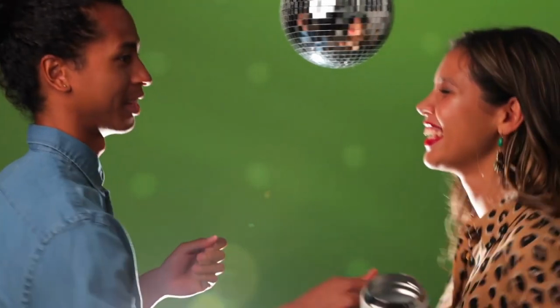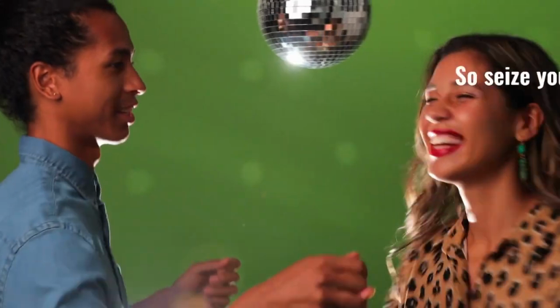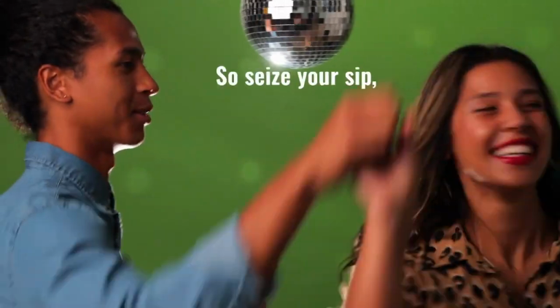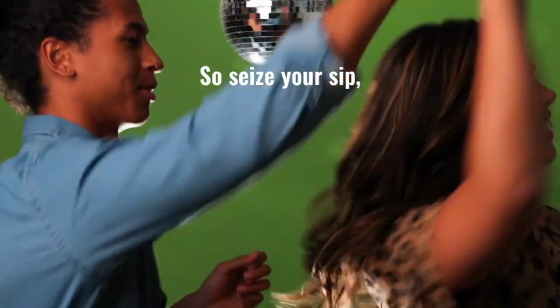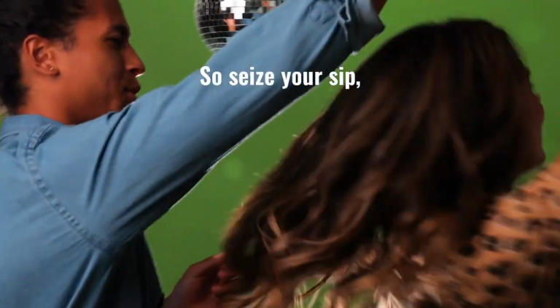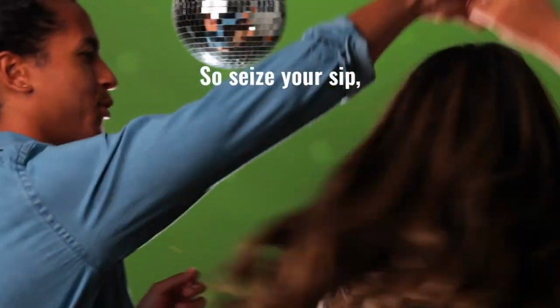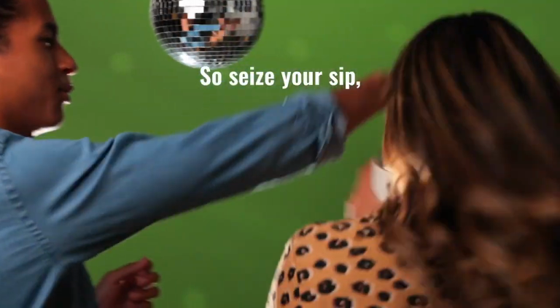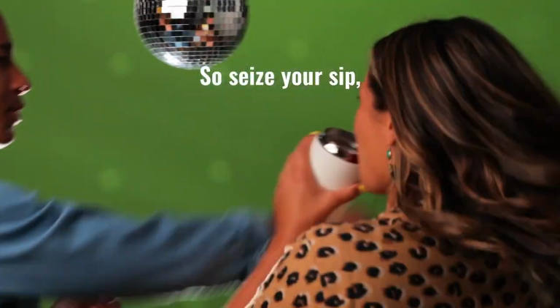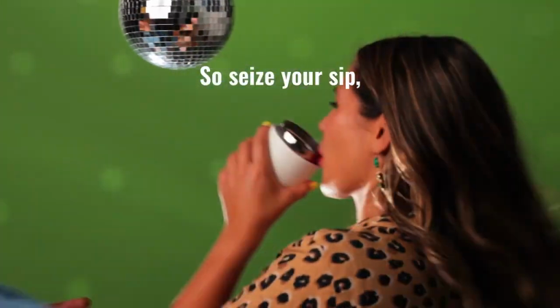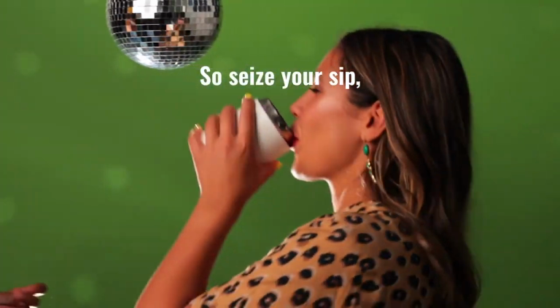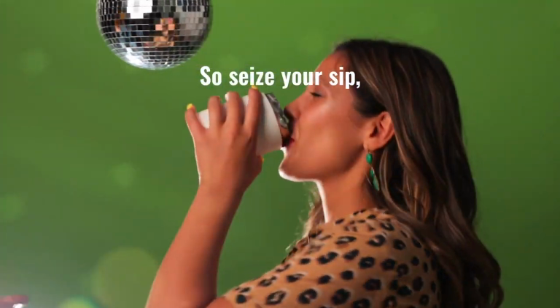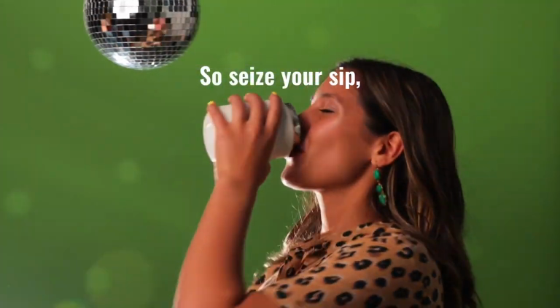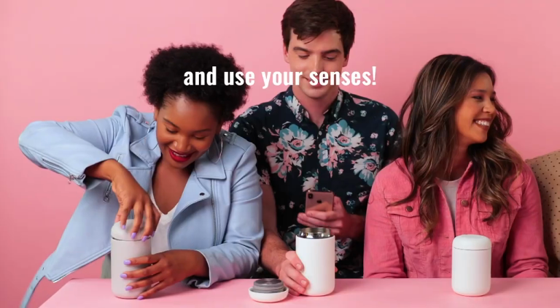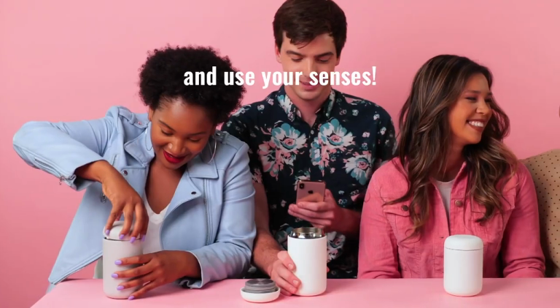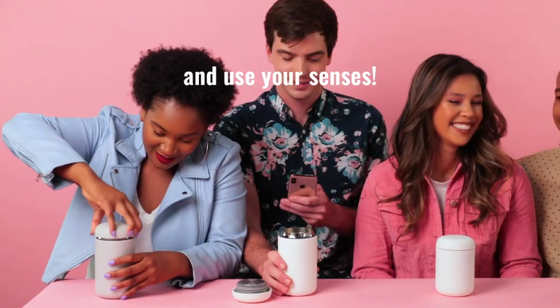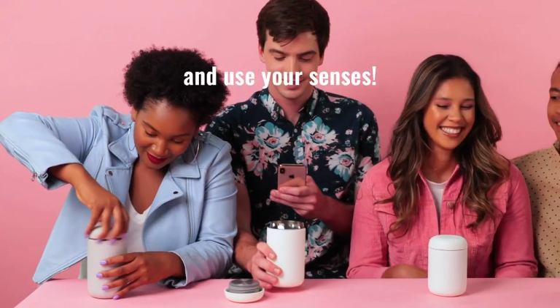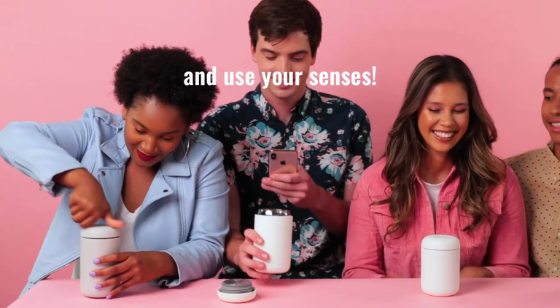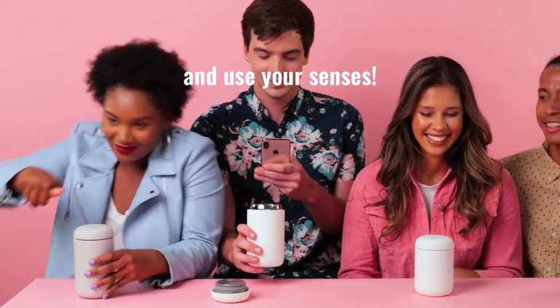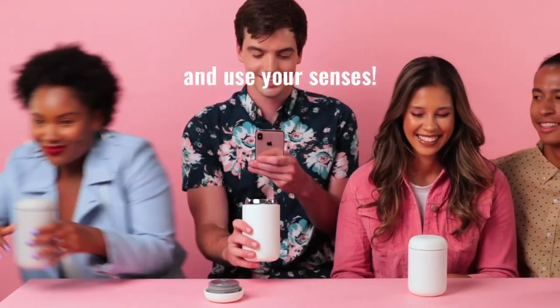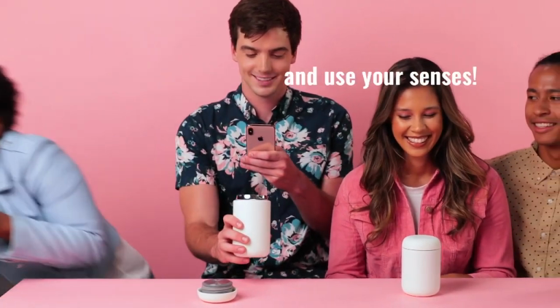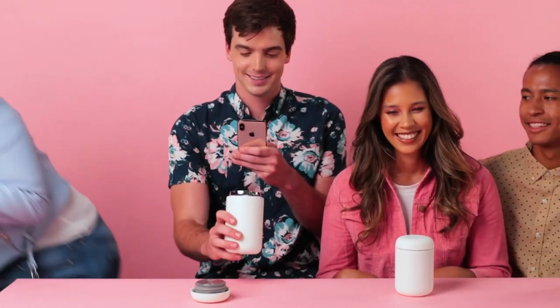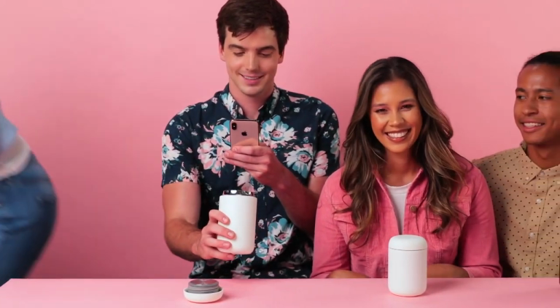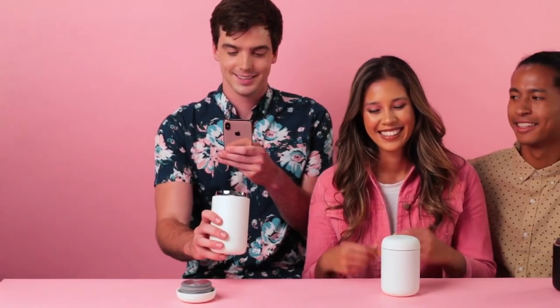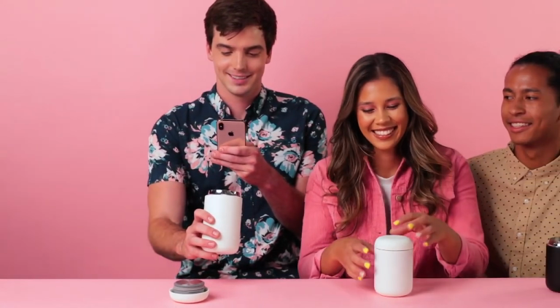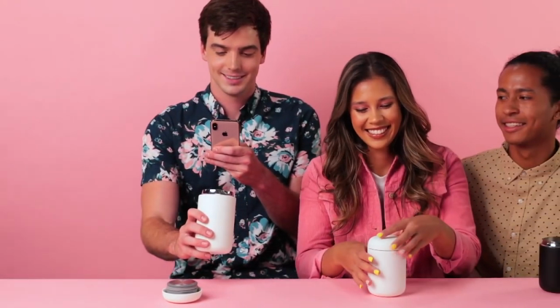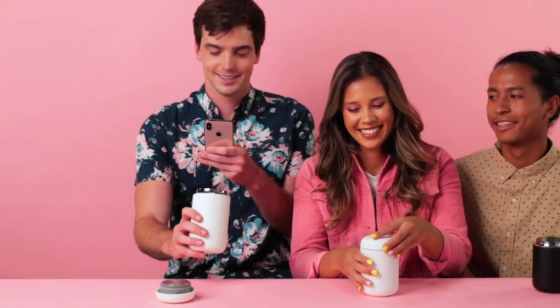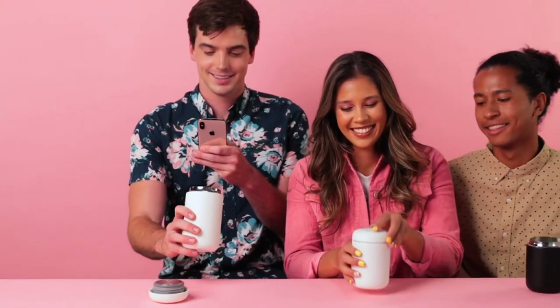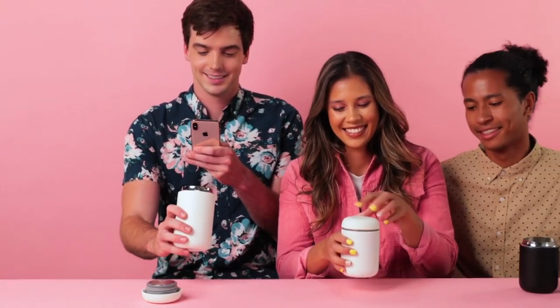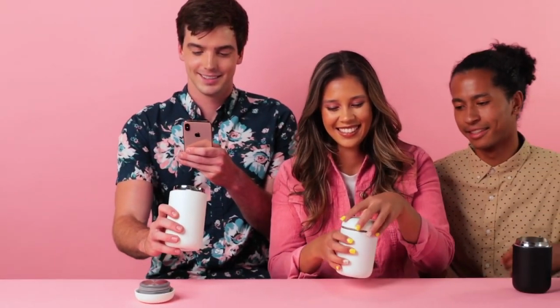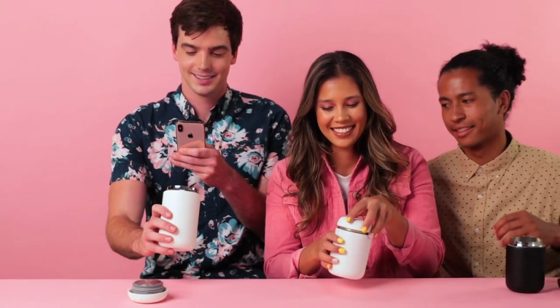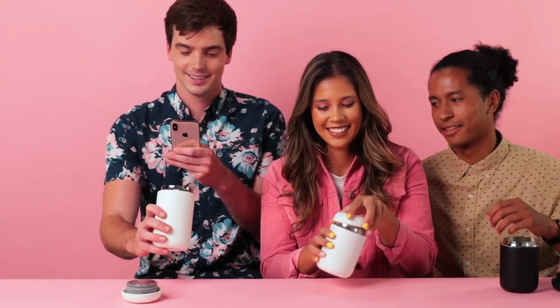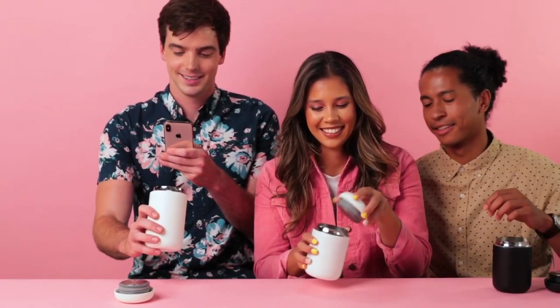Another great feature is the leak proof lid. I have carried this around with me for a week and thrown it in my purse.